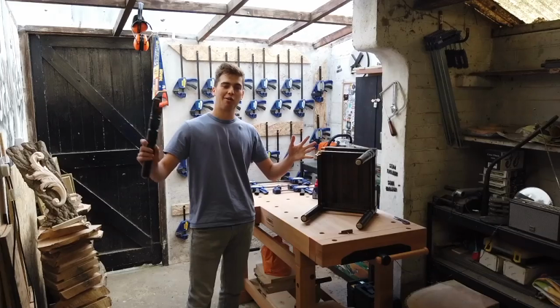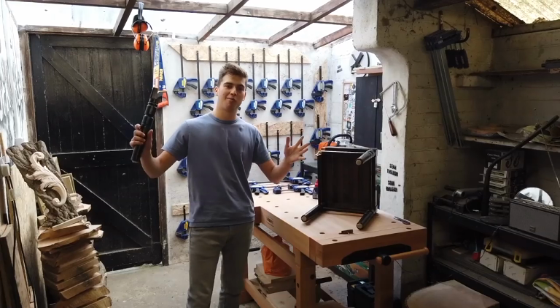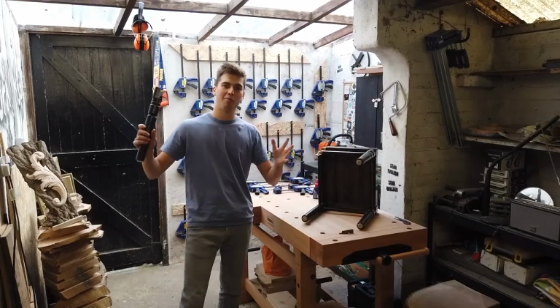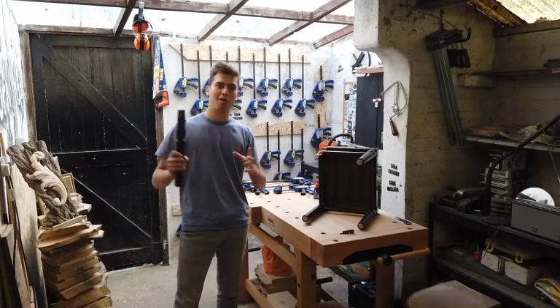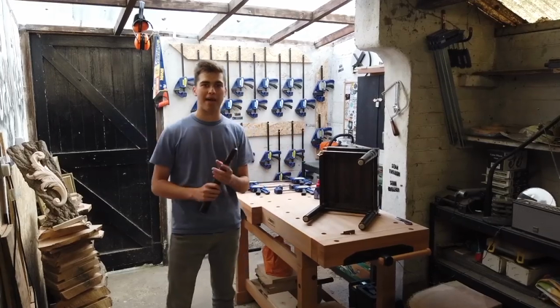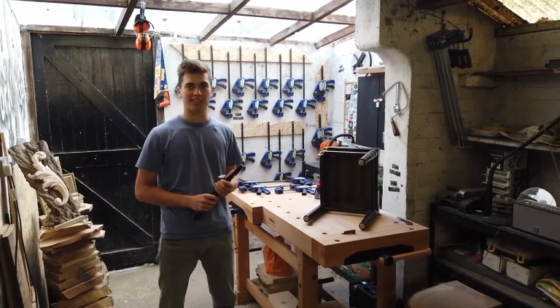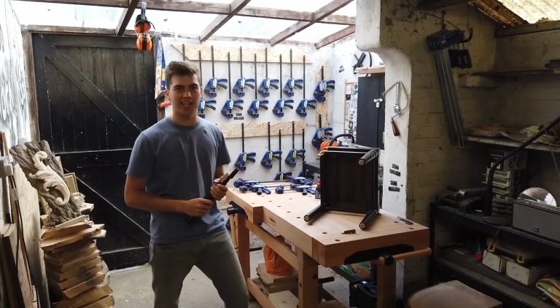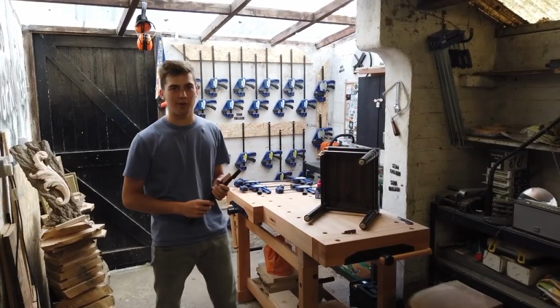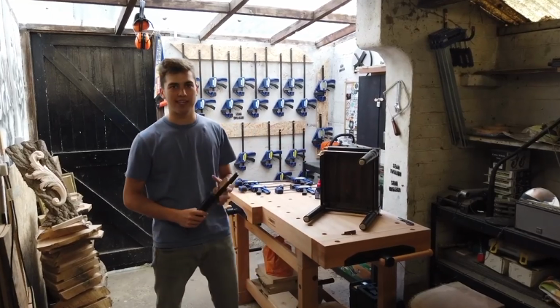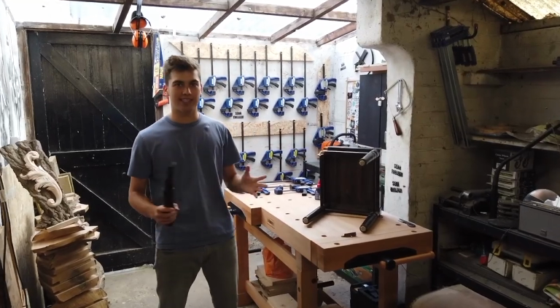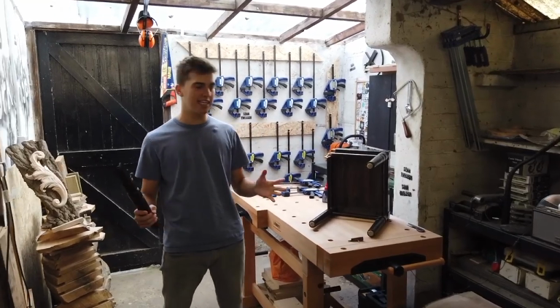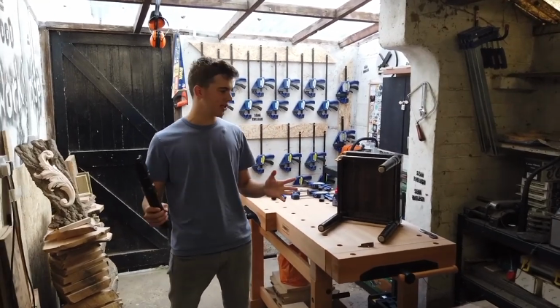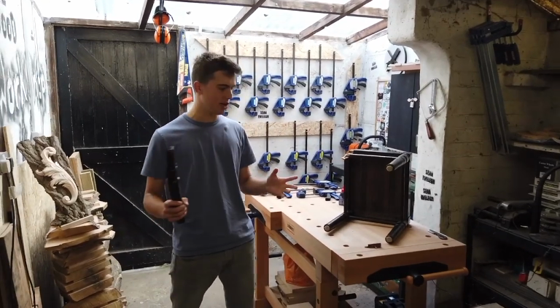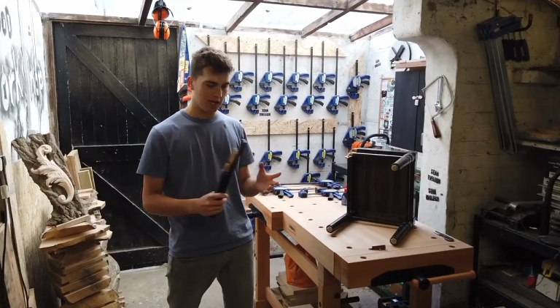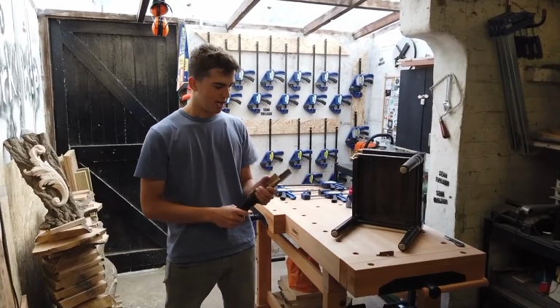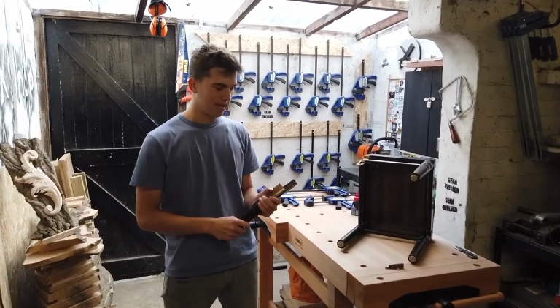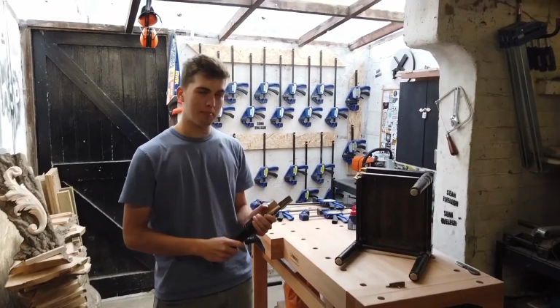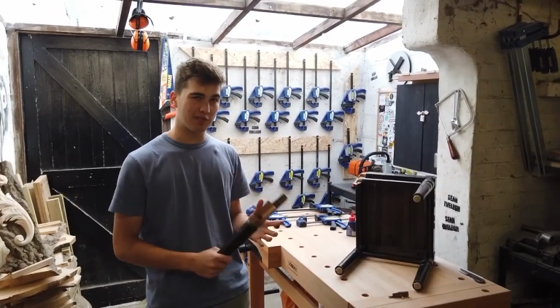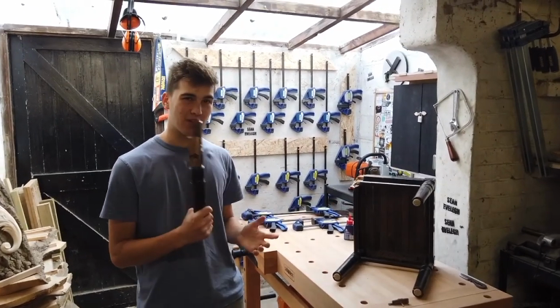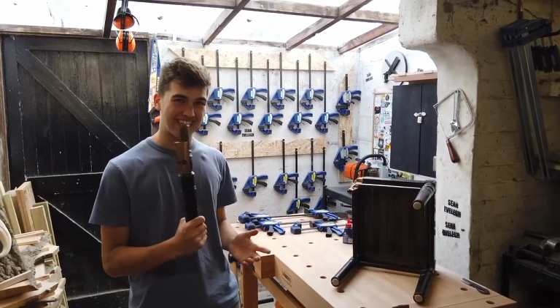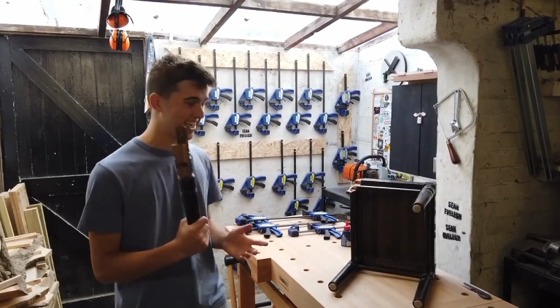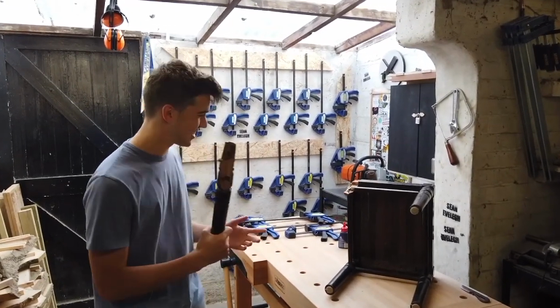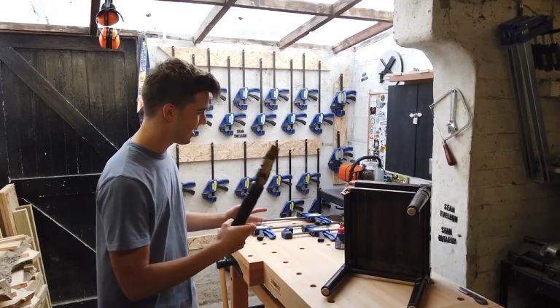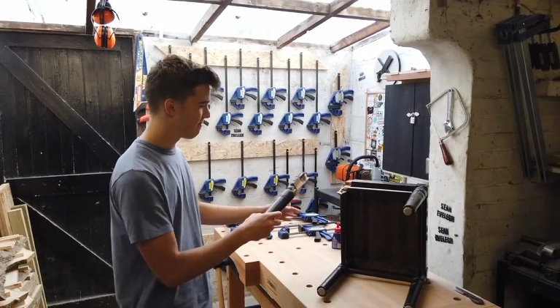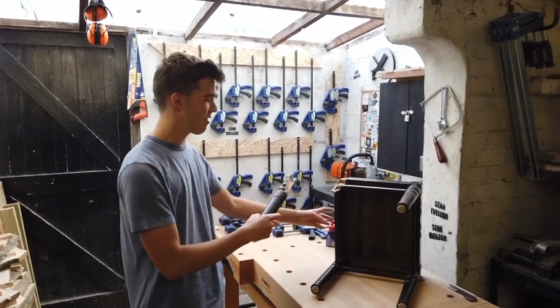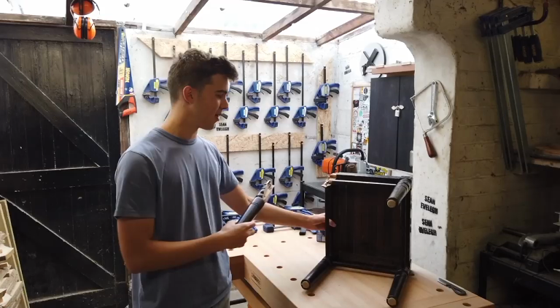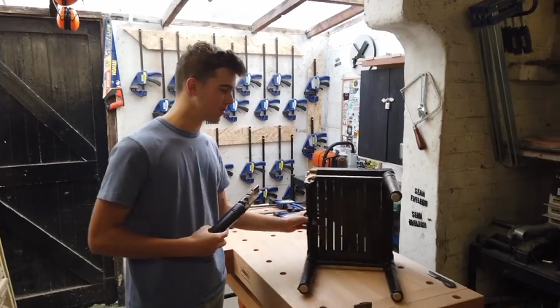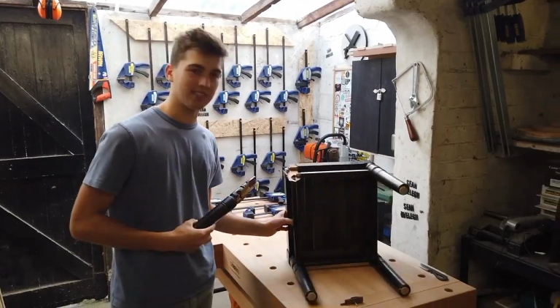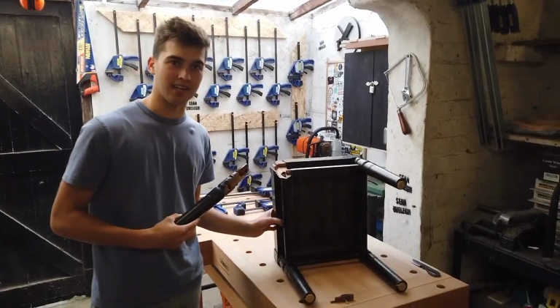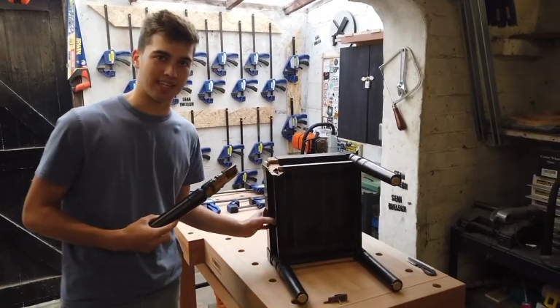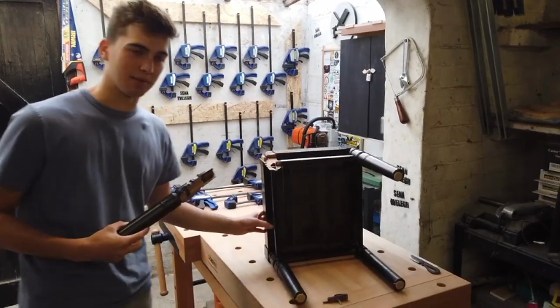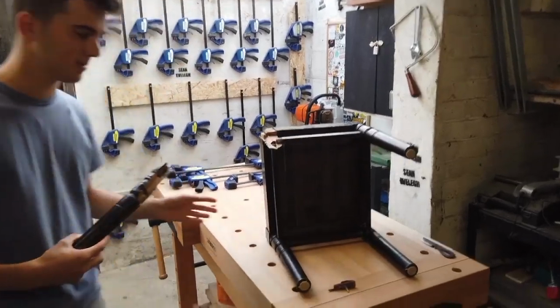Hello everyone, welcome back to the channel. In today's video, I'm going to be restoring this very old side table.